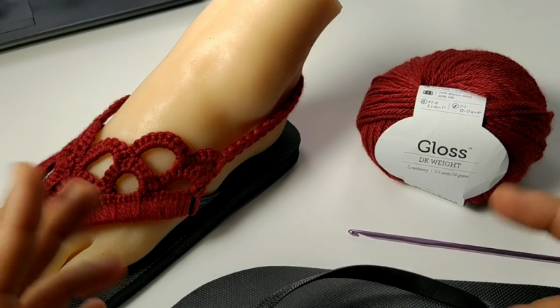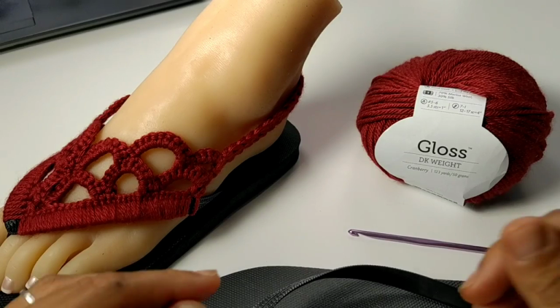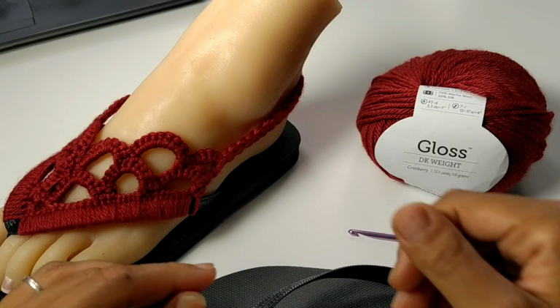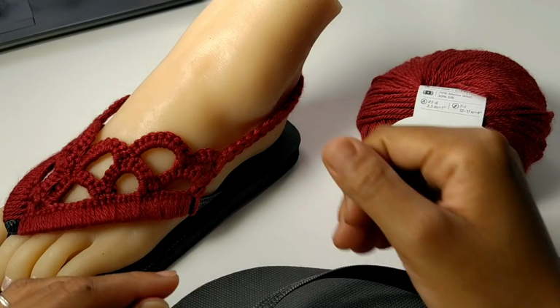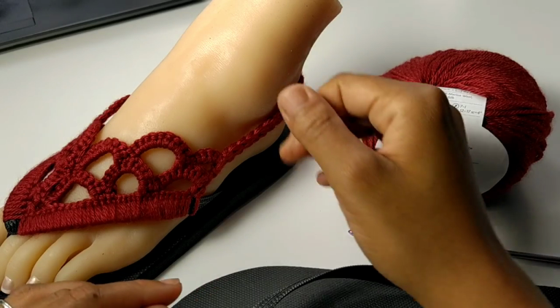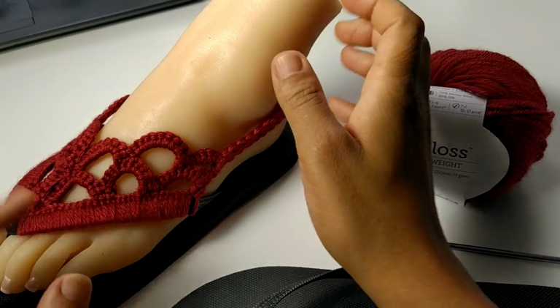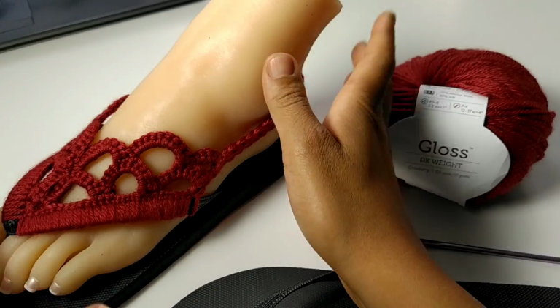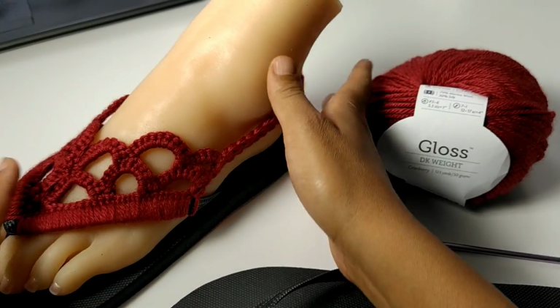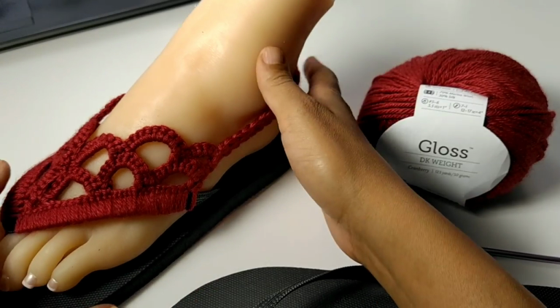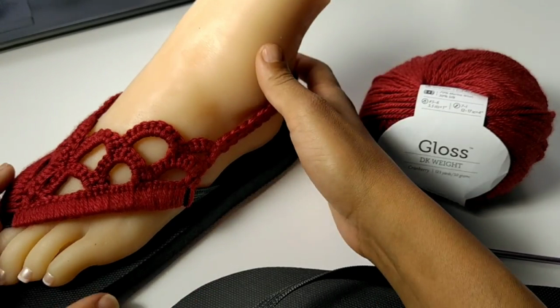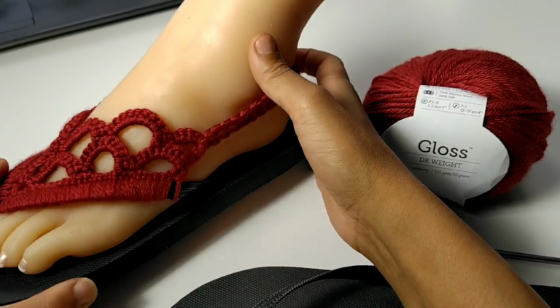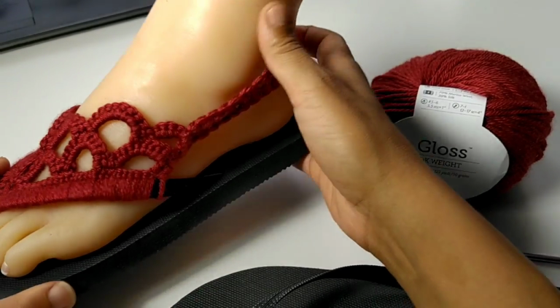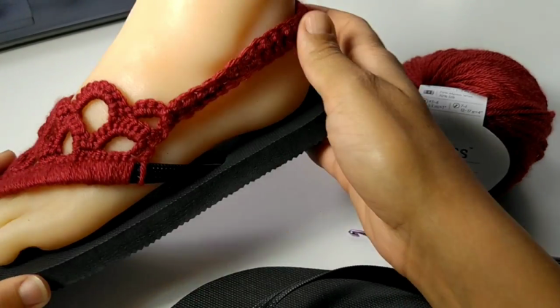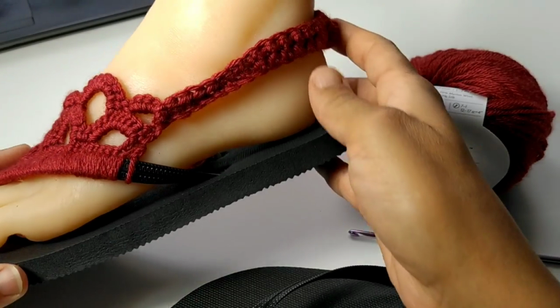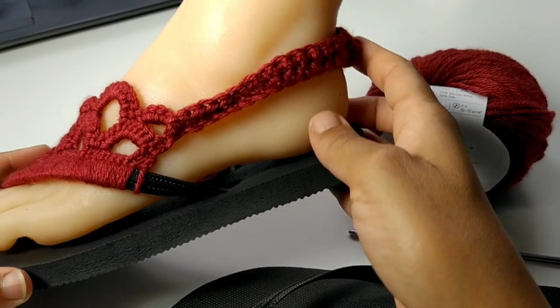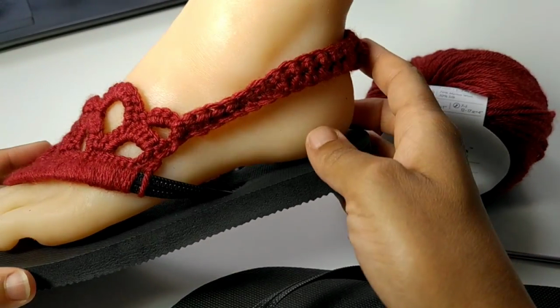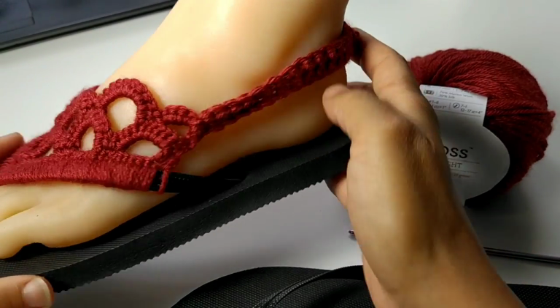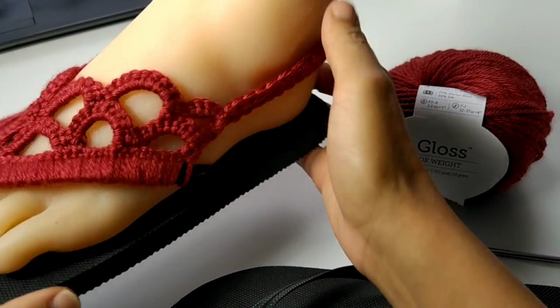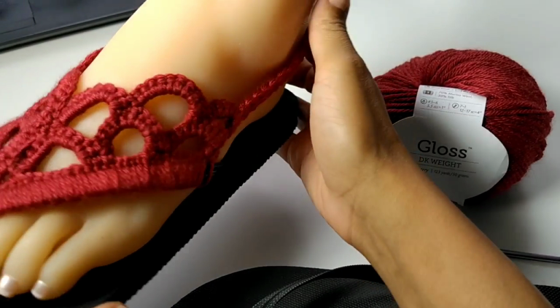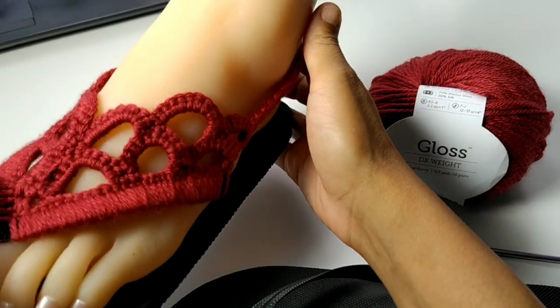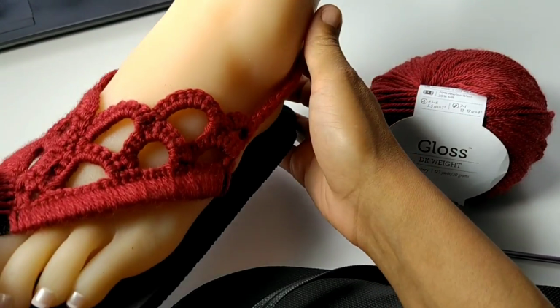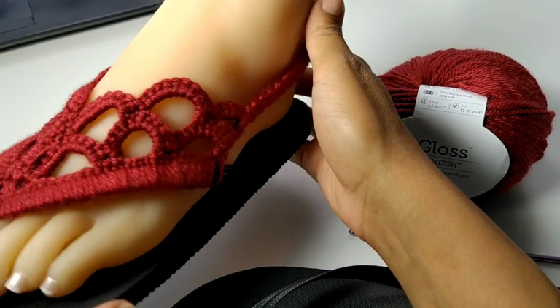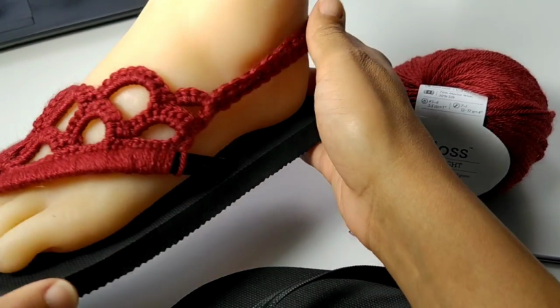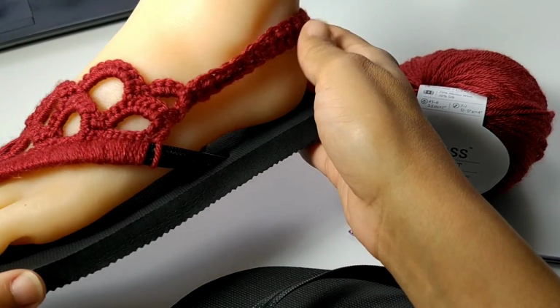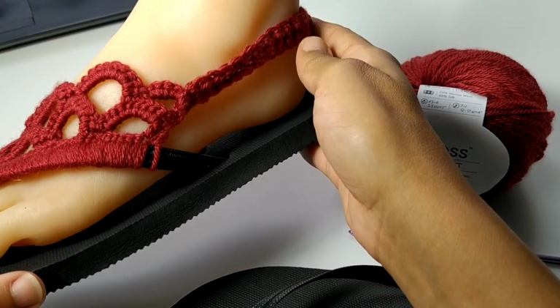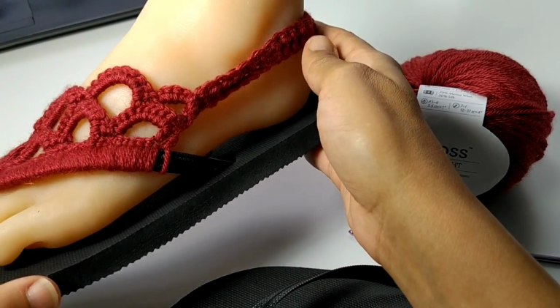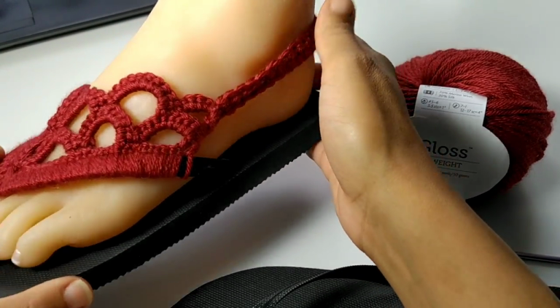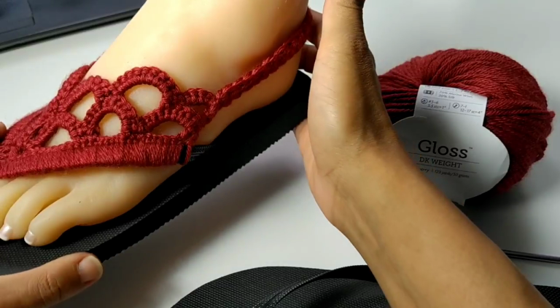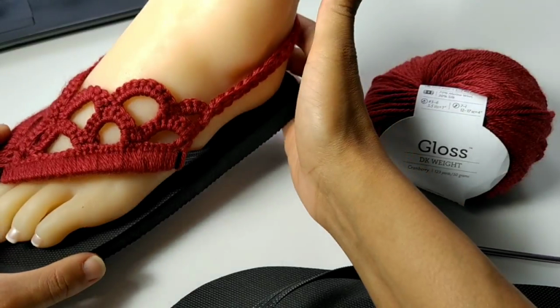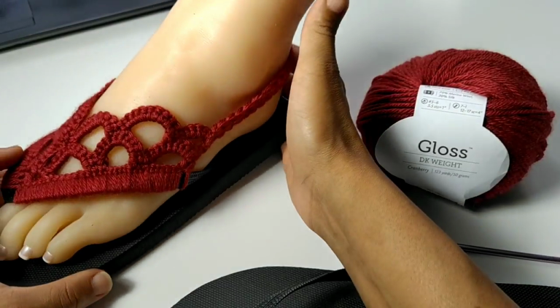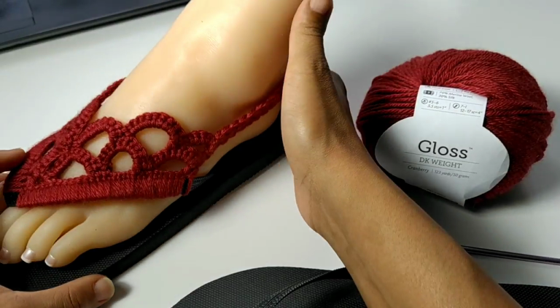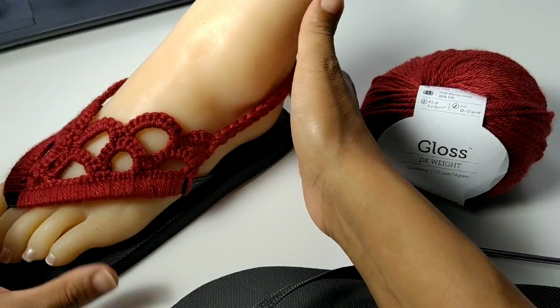Welcome to Lil Jon's Yarns. Today we're going to learn how to make these easy no-sew crochet flip-flops.